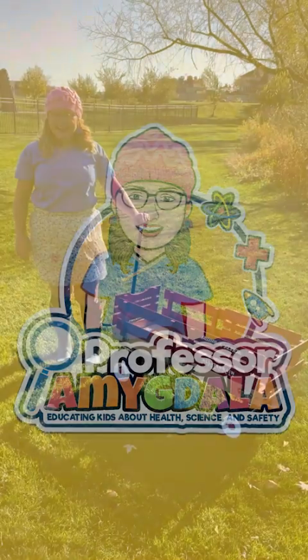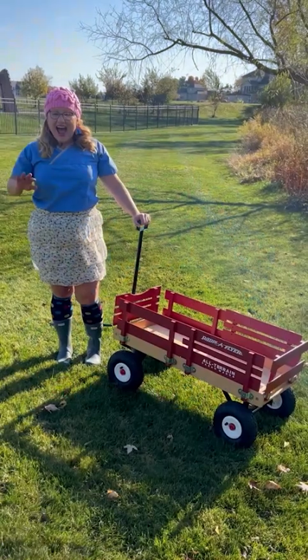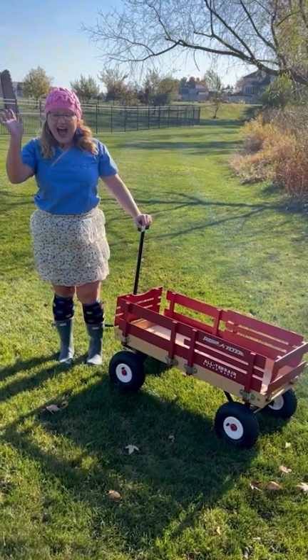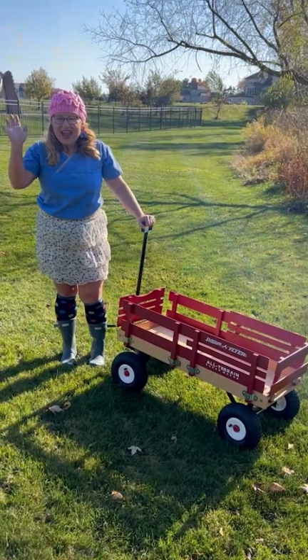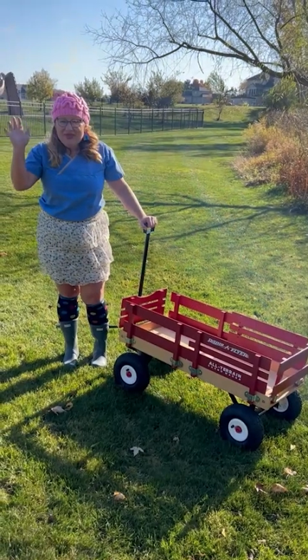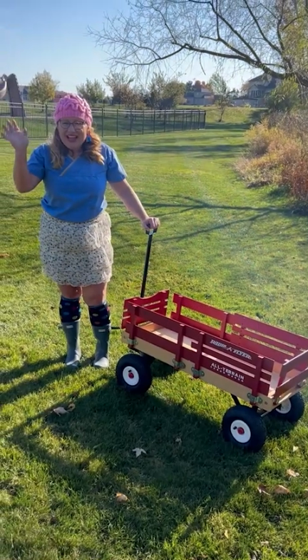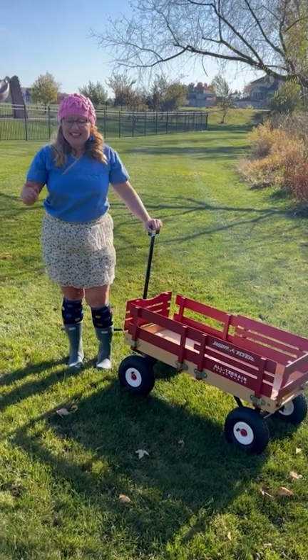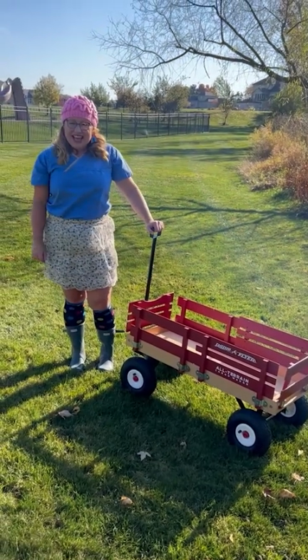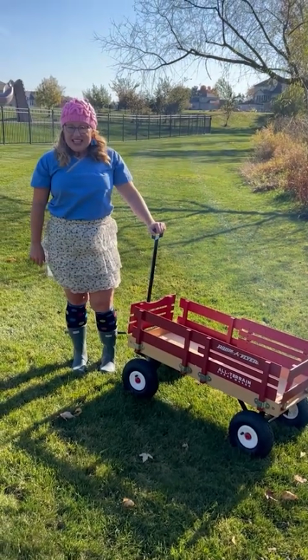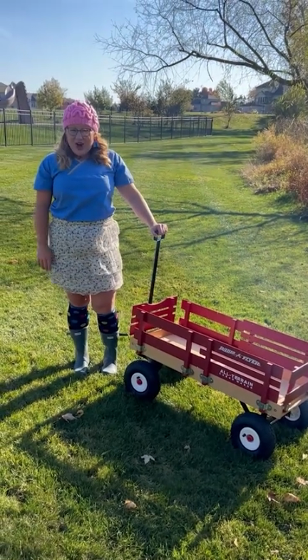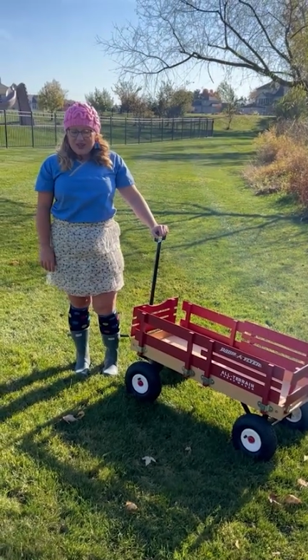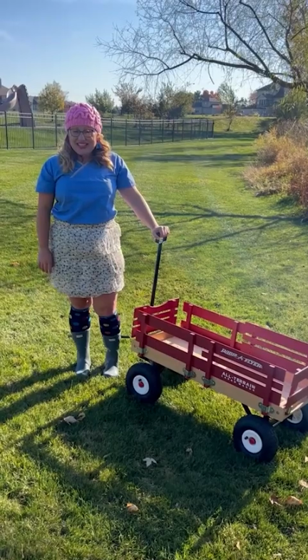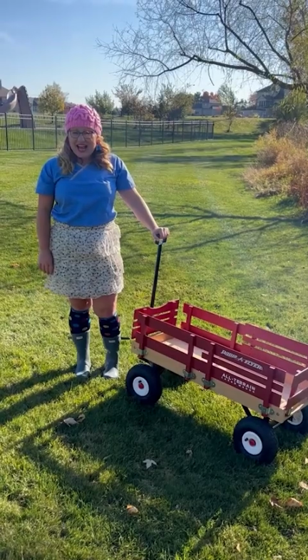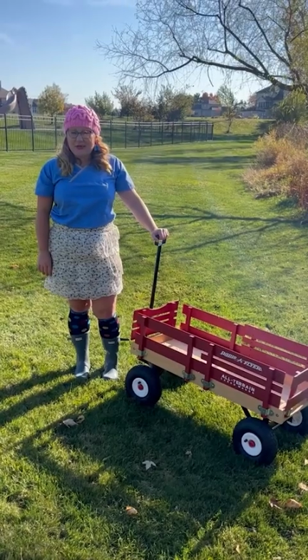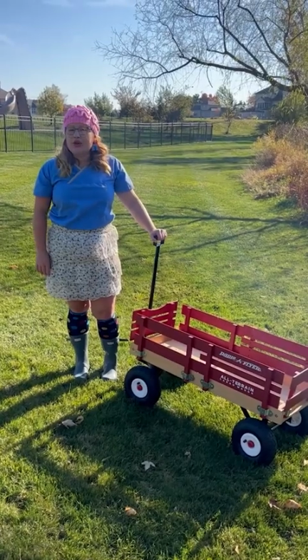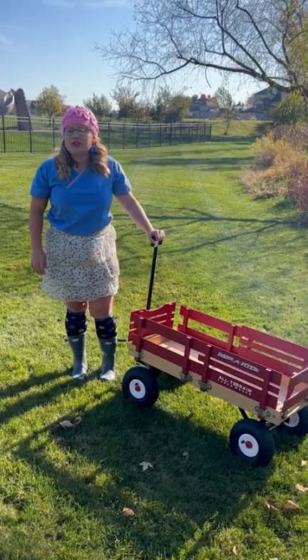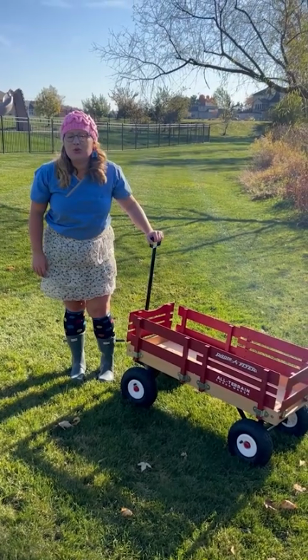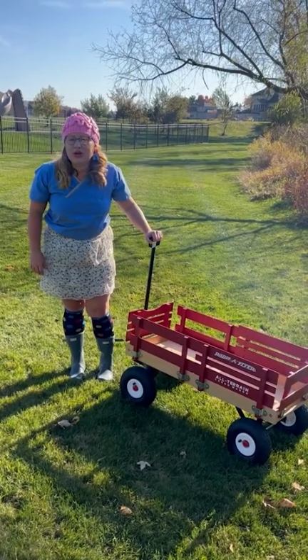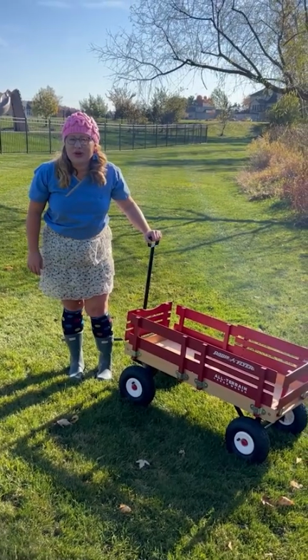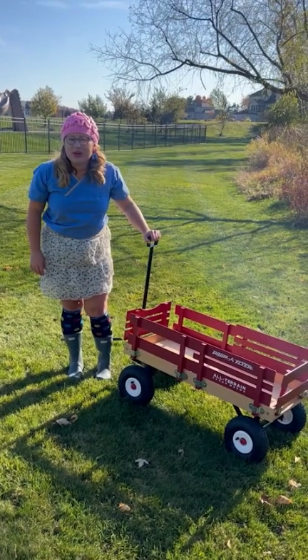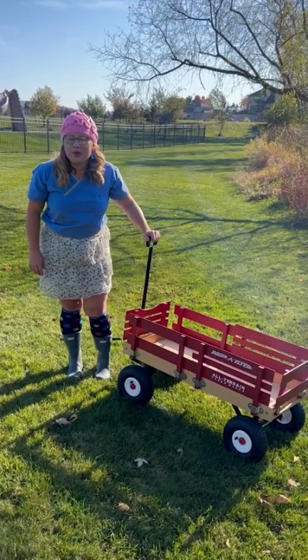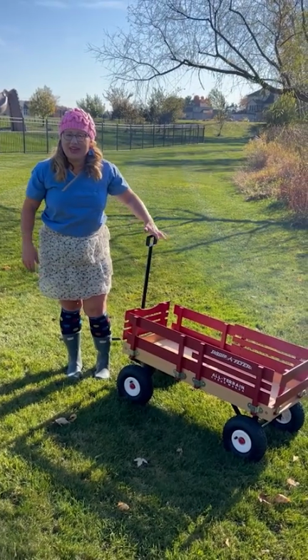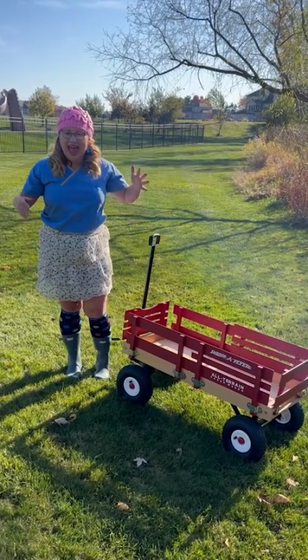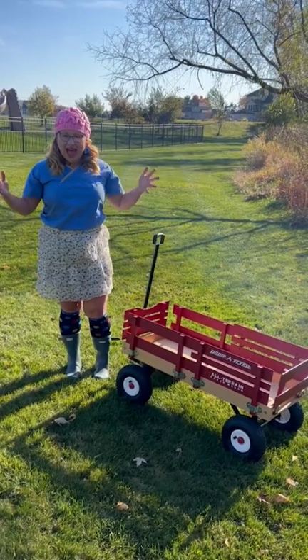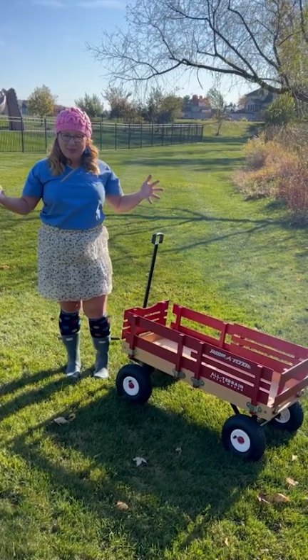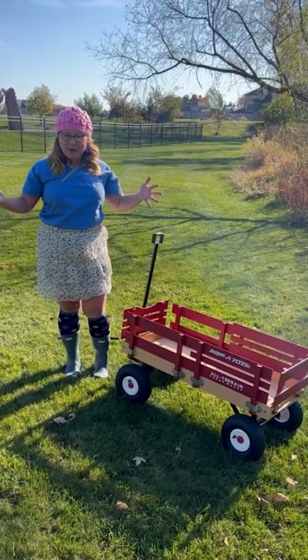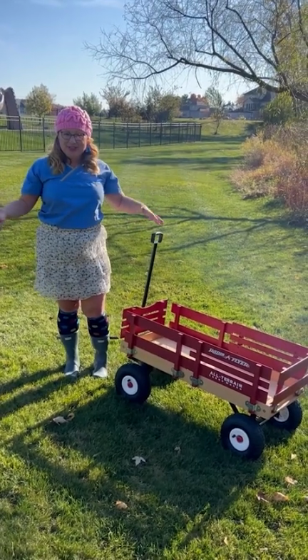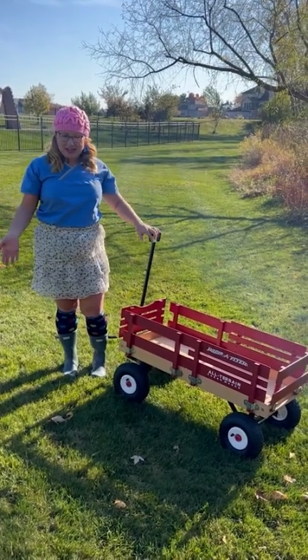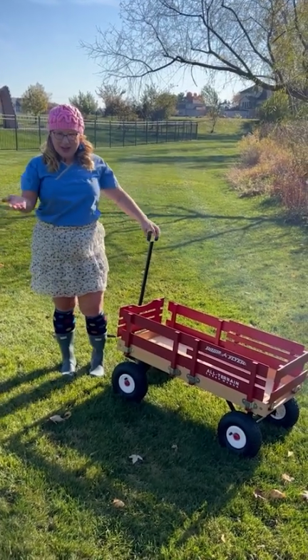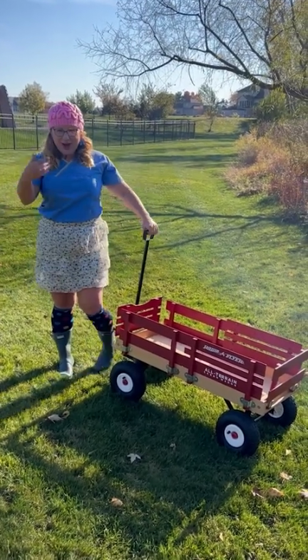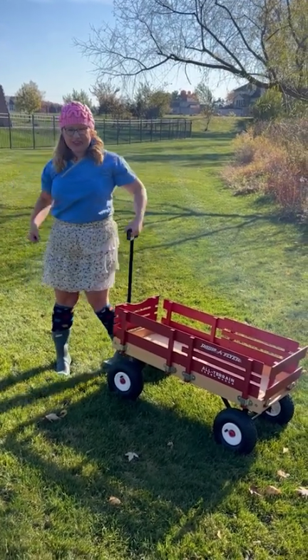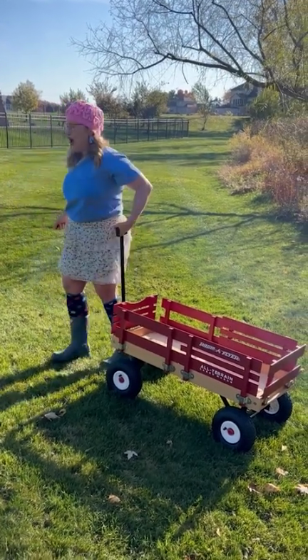Hi friends, it's harvest time! So we're going to go and pick apples. Come on, let's go!